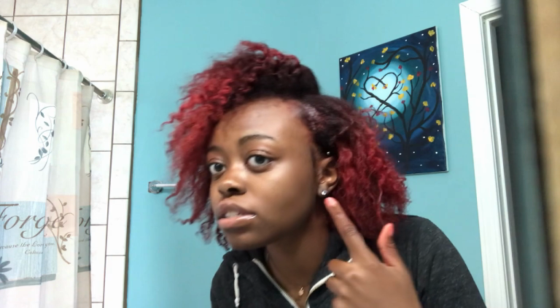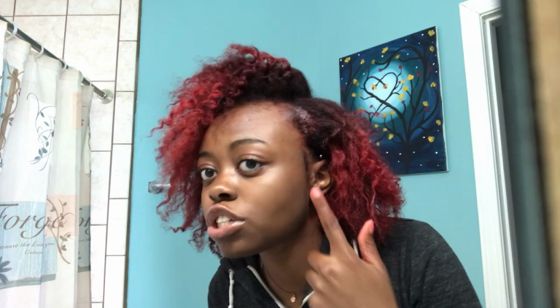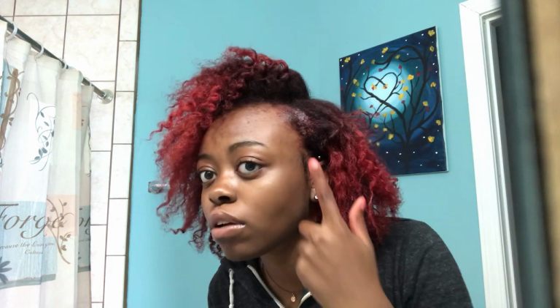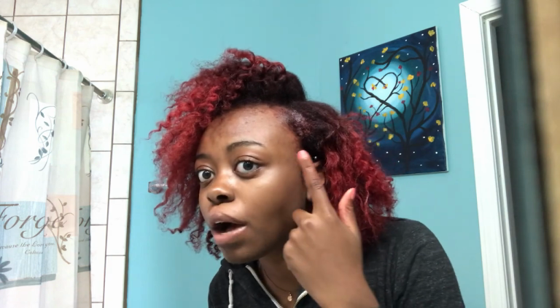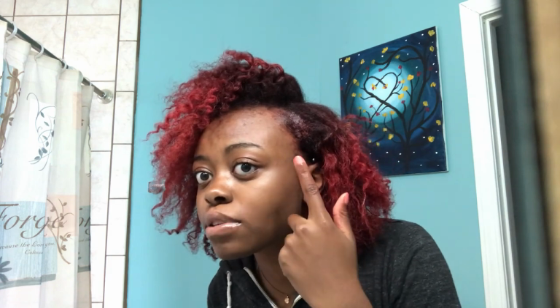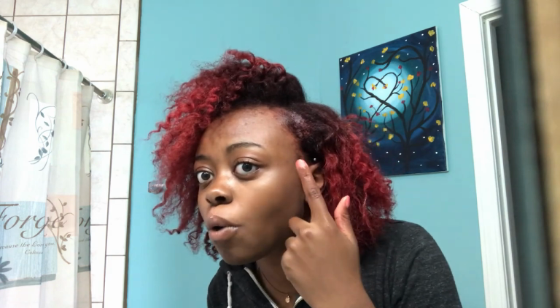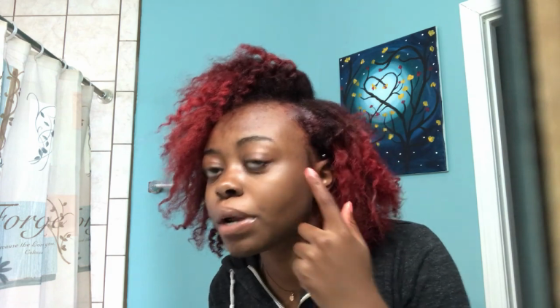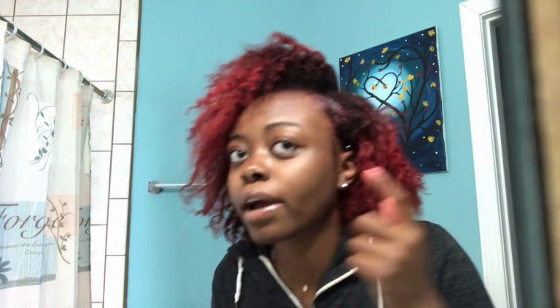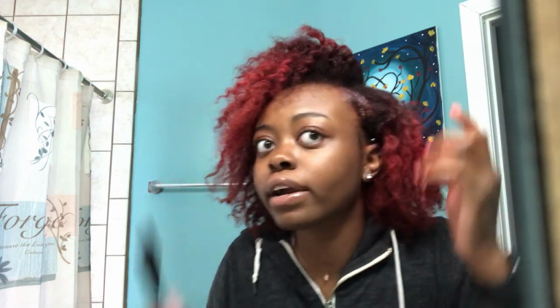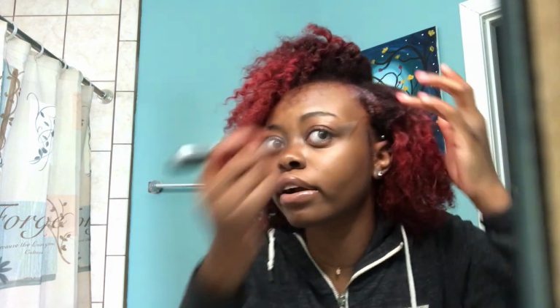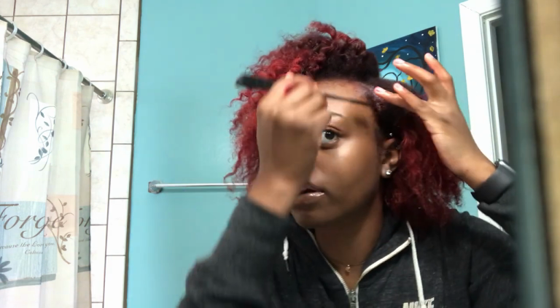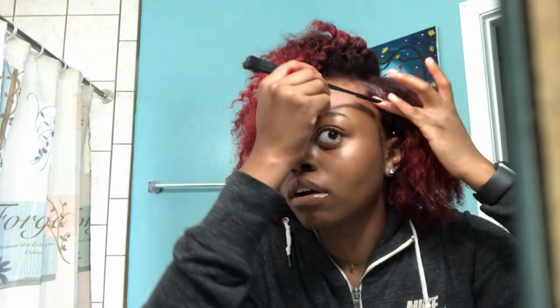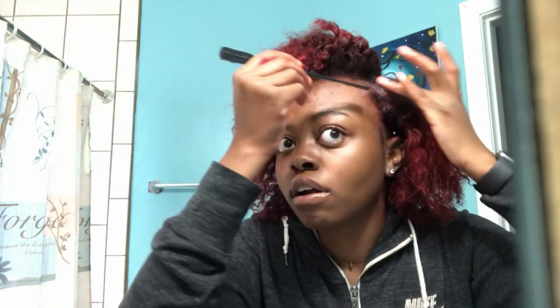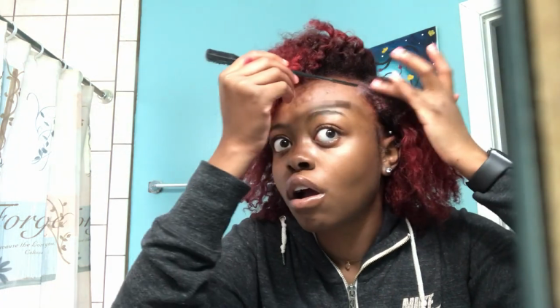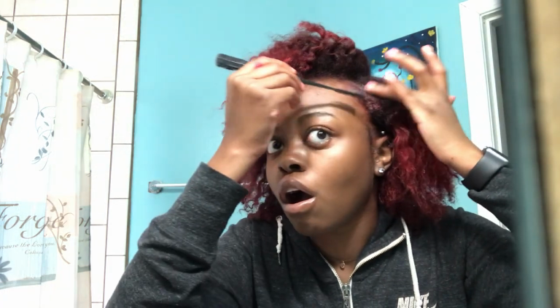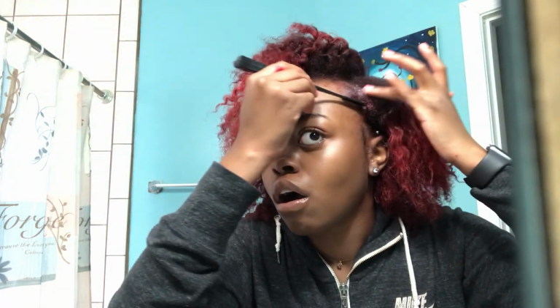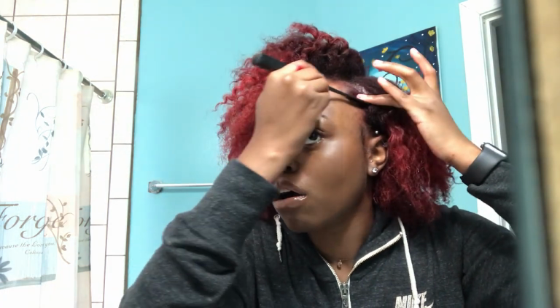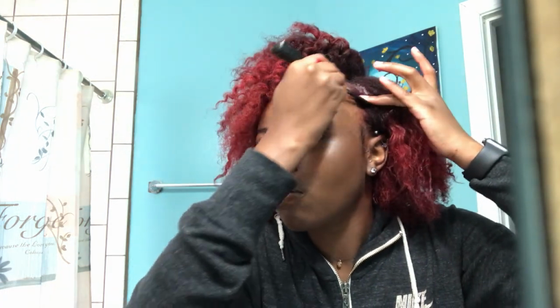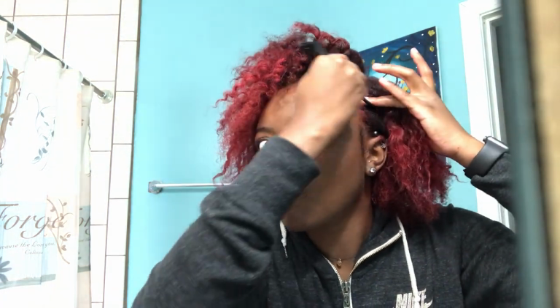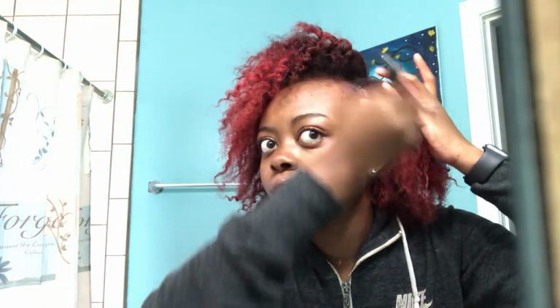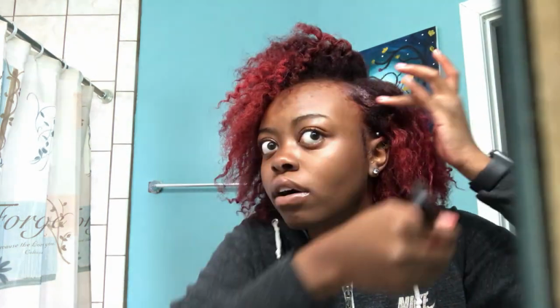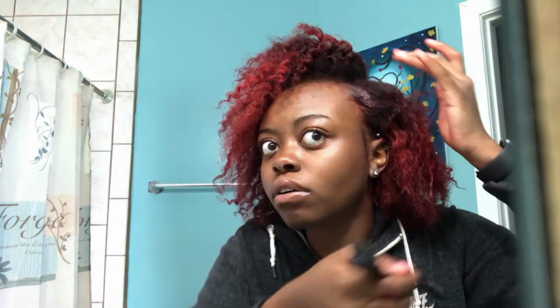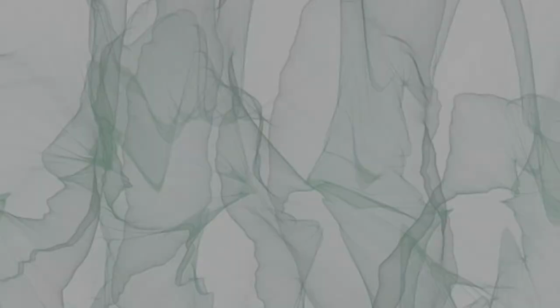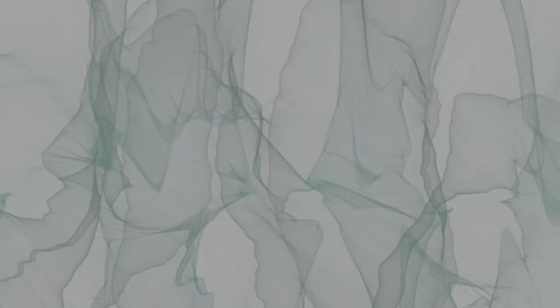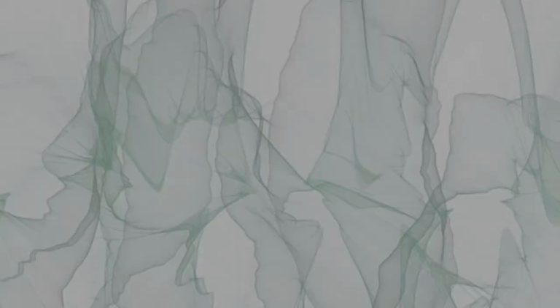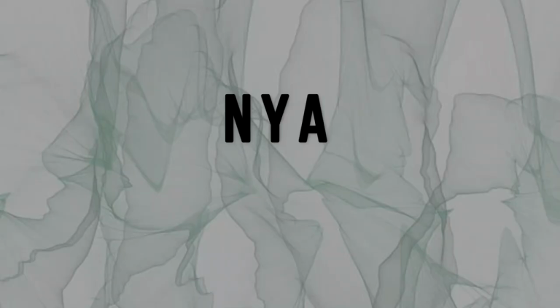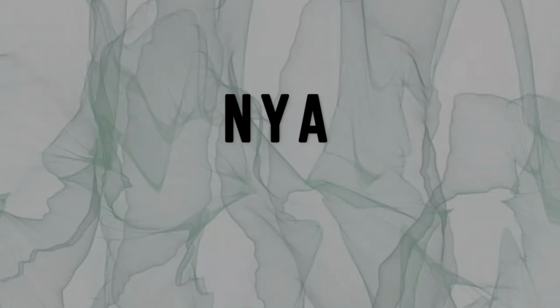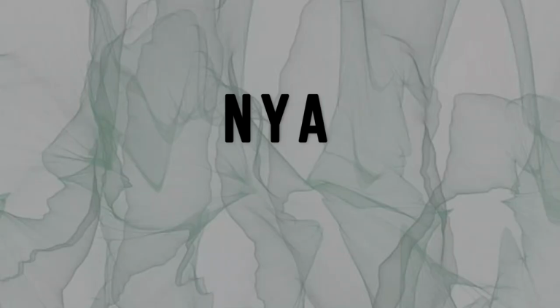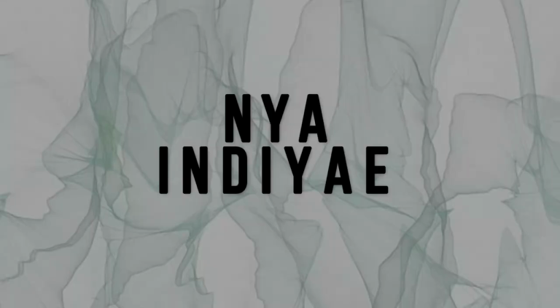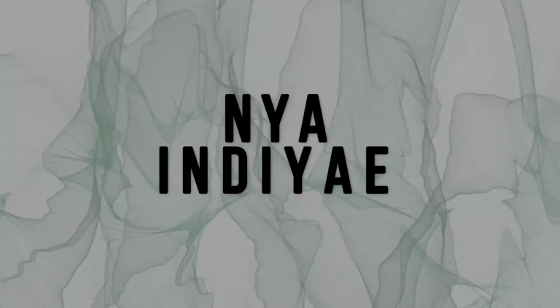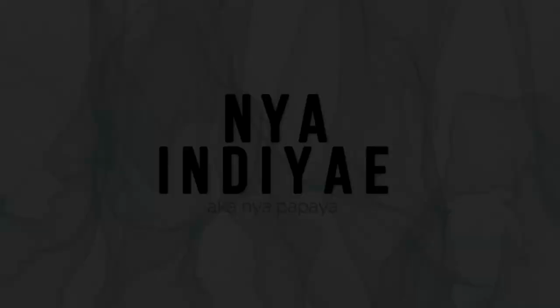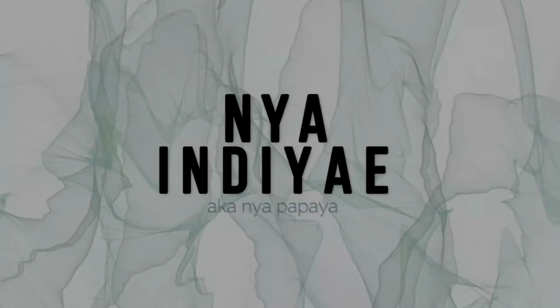Look at this gel. Look at how it's holding my hair. Oh wow. Count one, two, three.